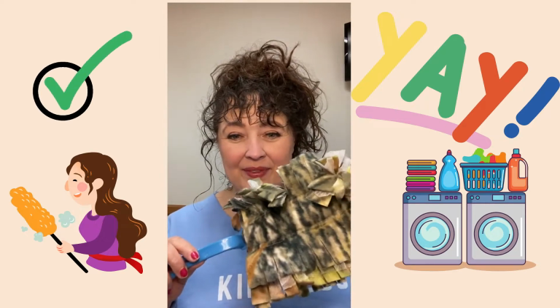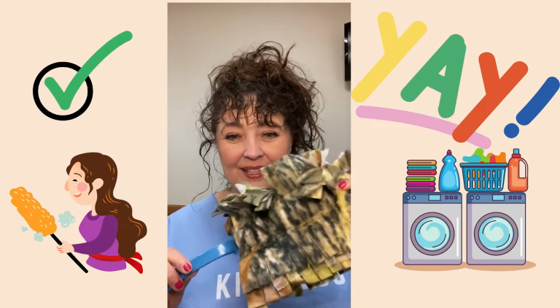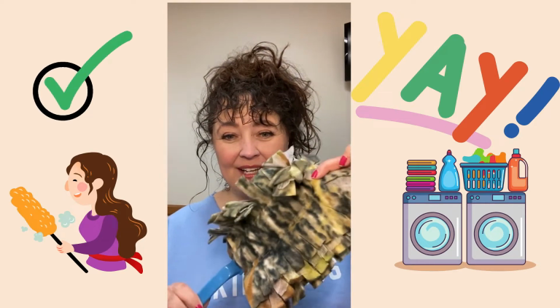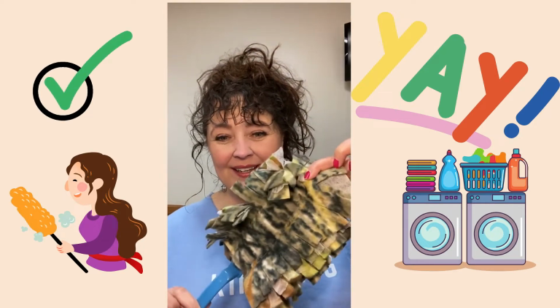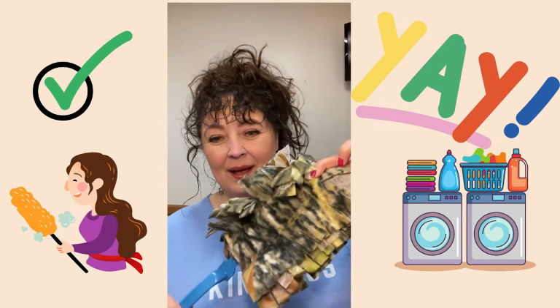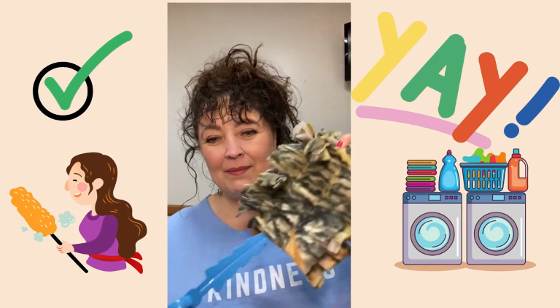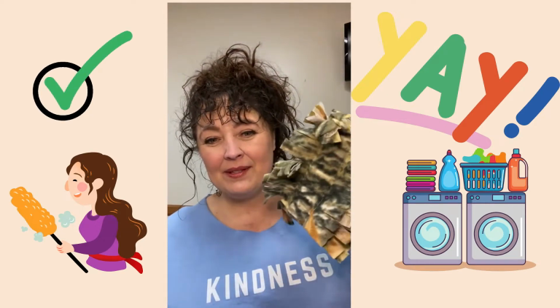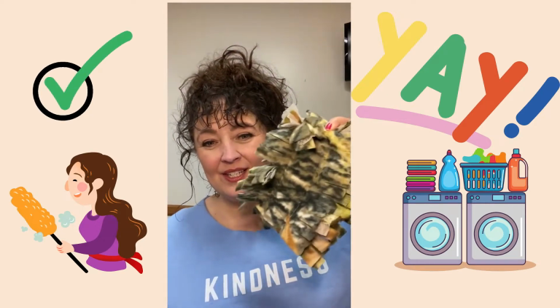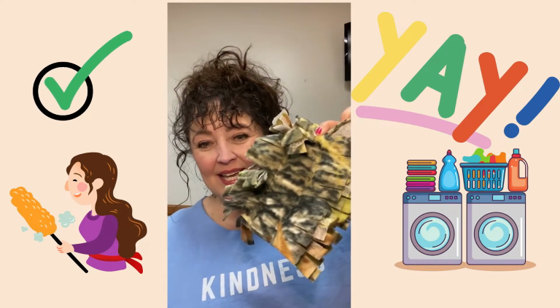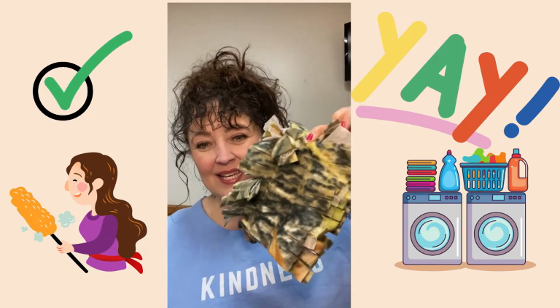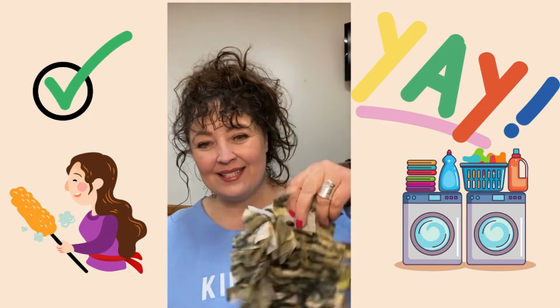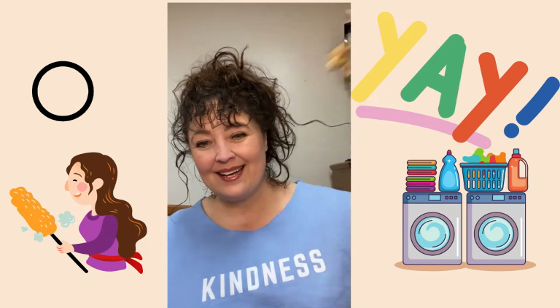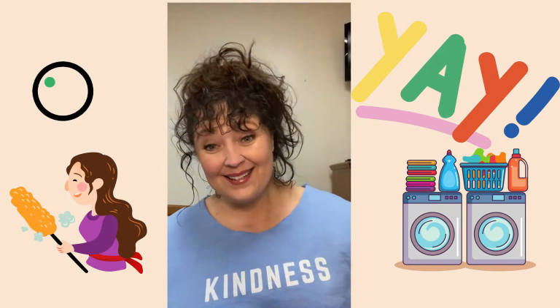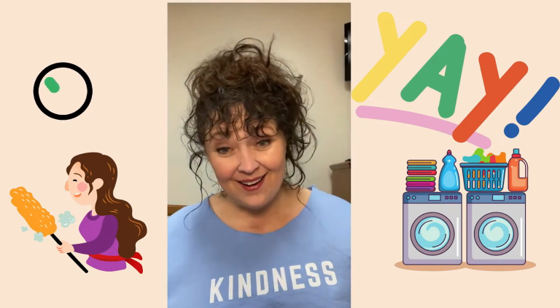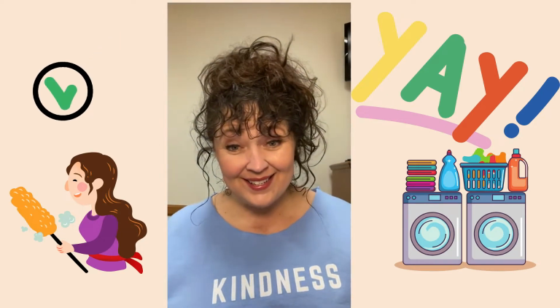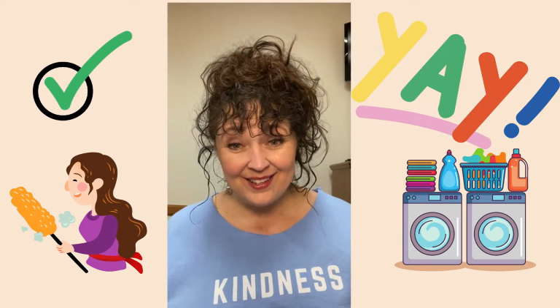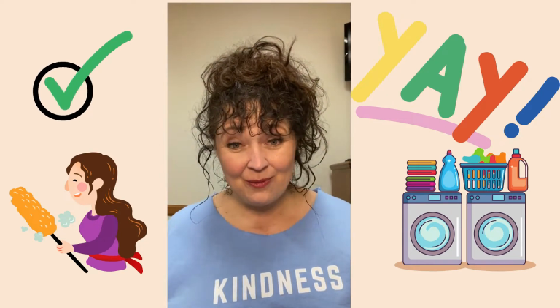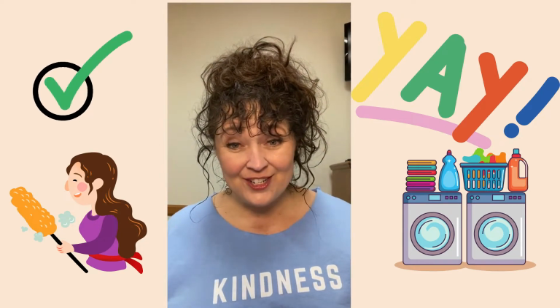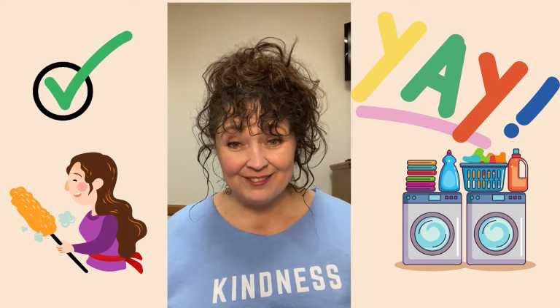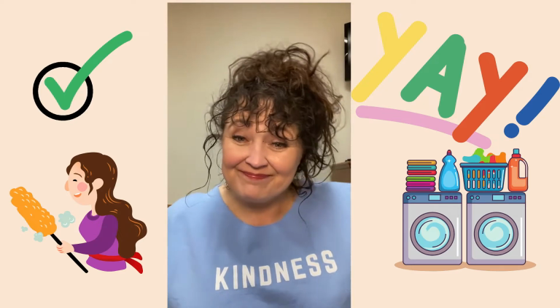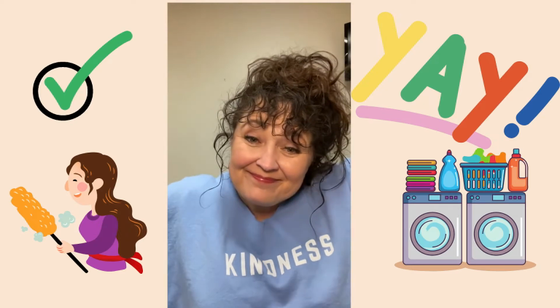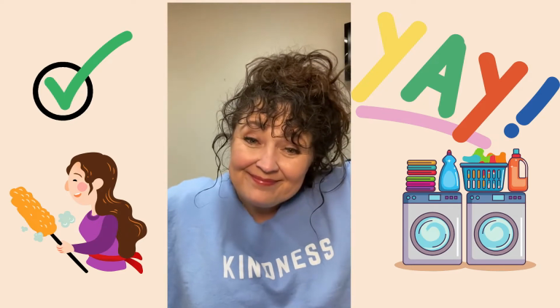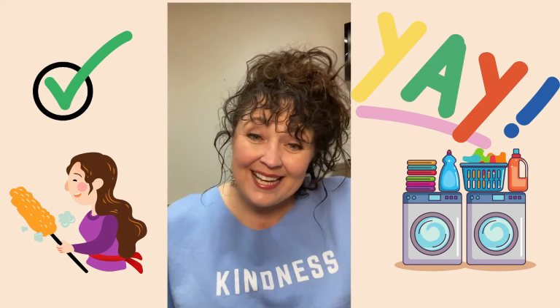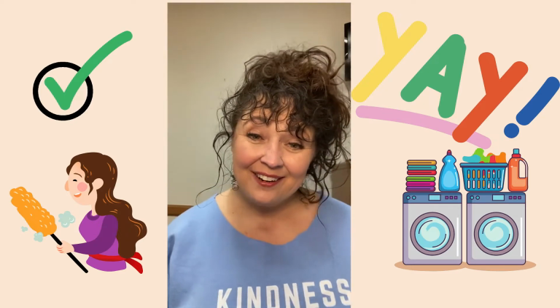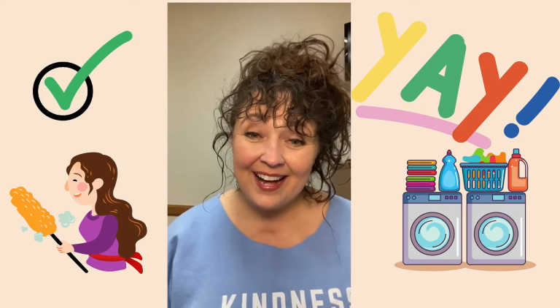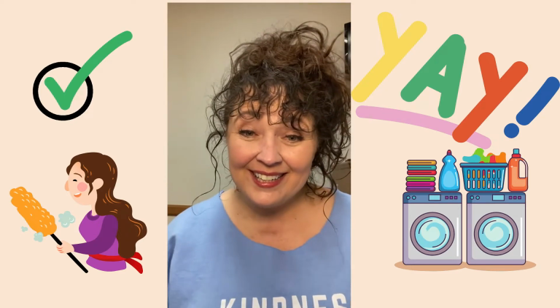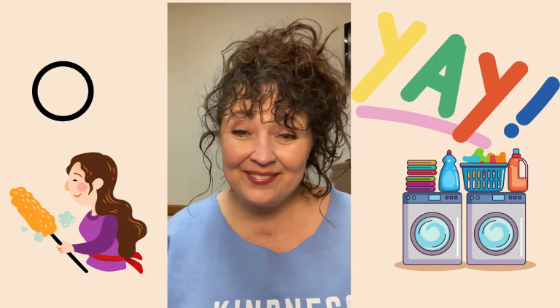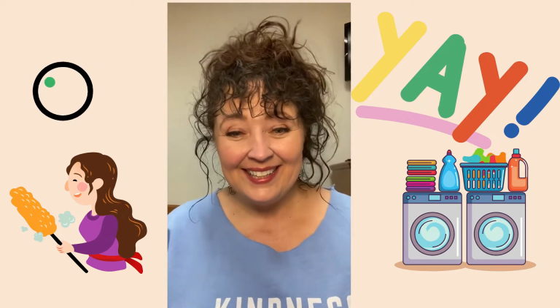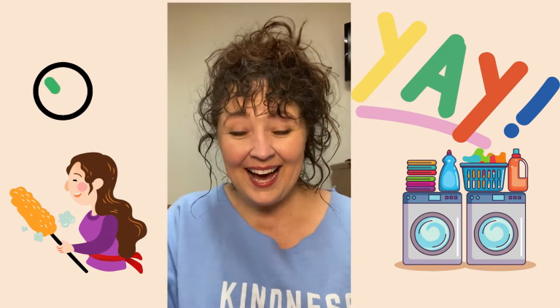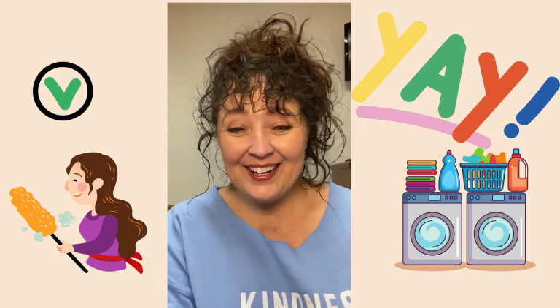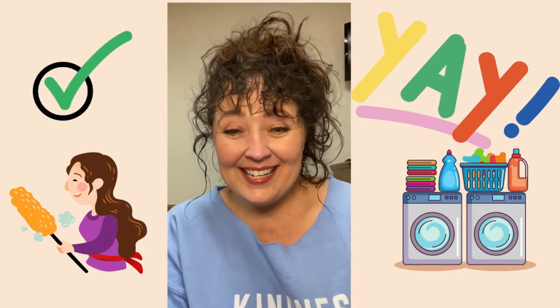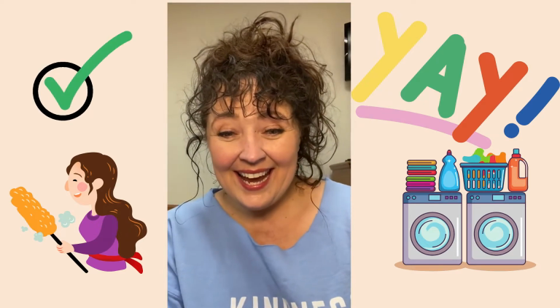Look — I'm going to be able to just take this and toss it in the washer. You're welcome! Have a great day.